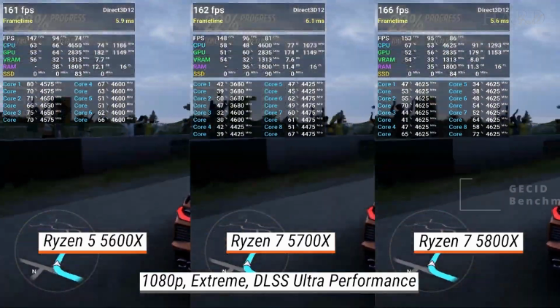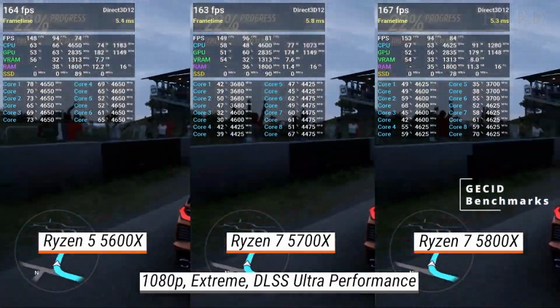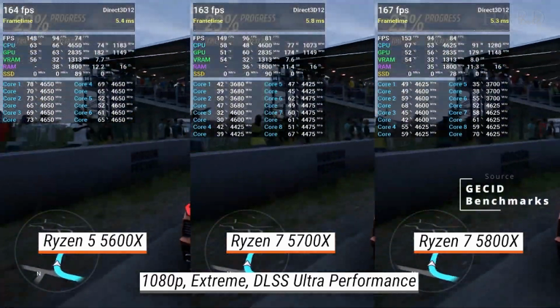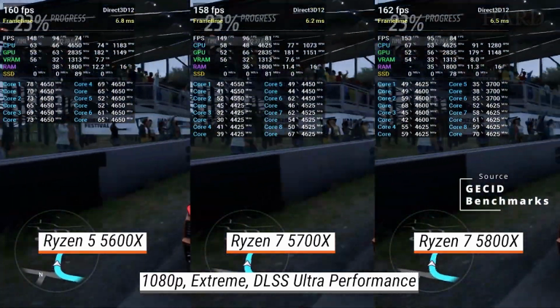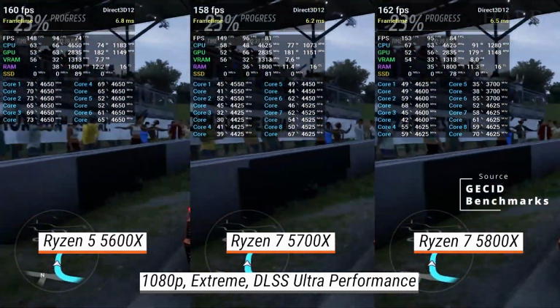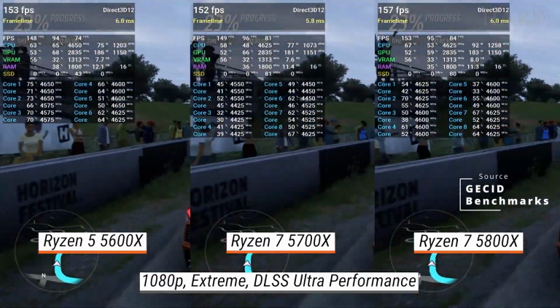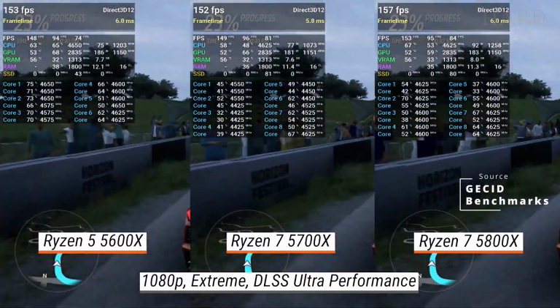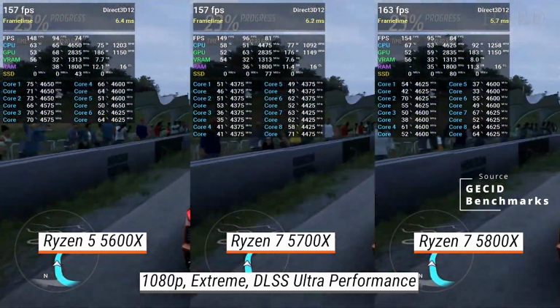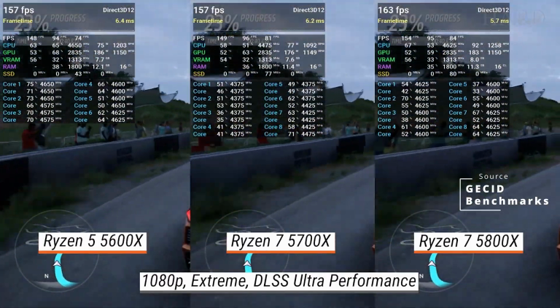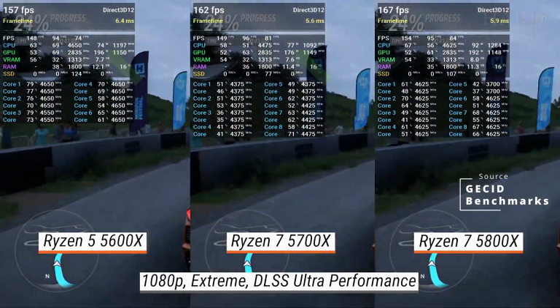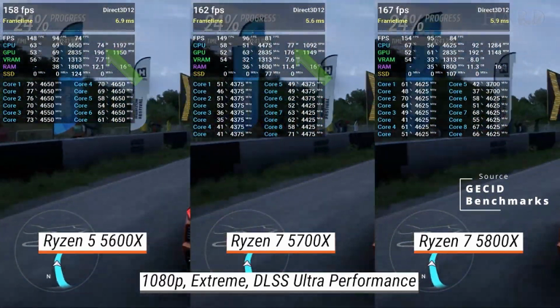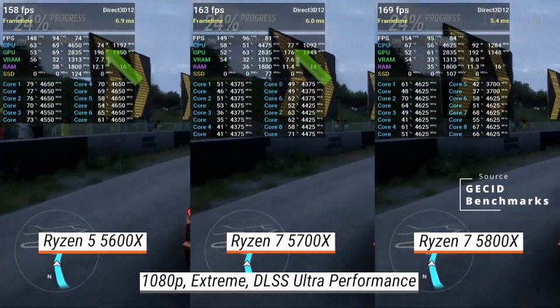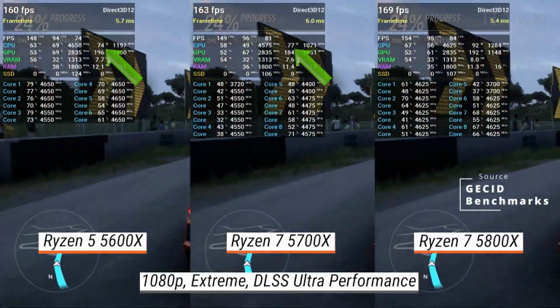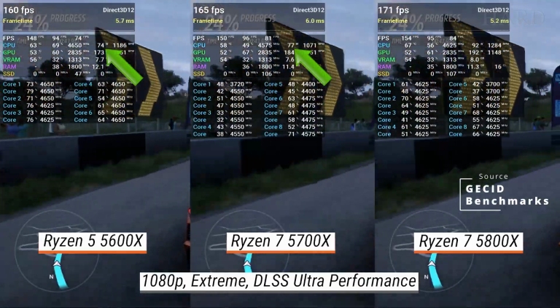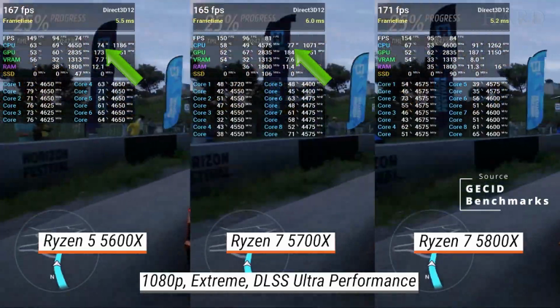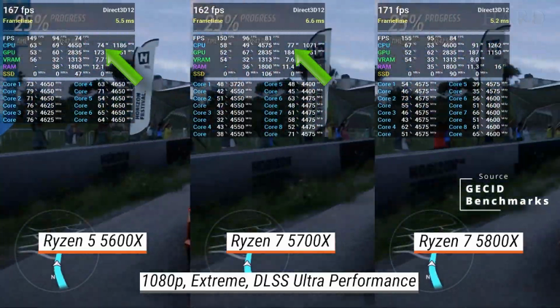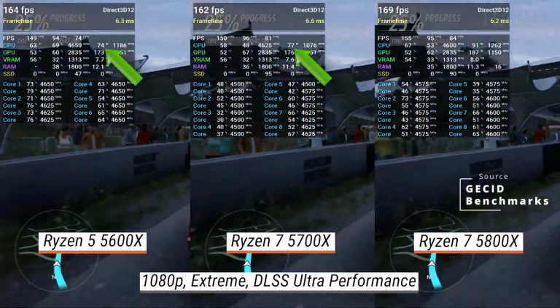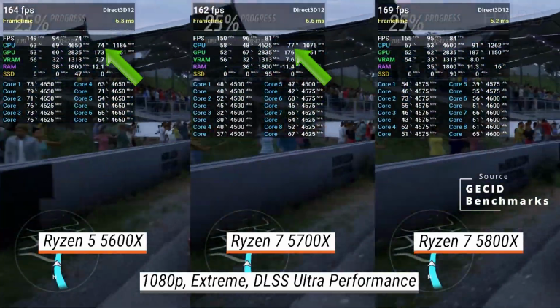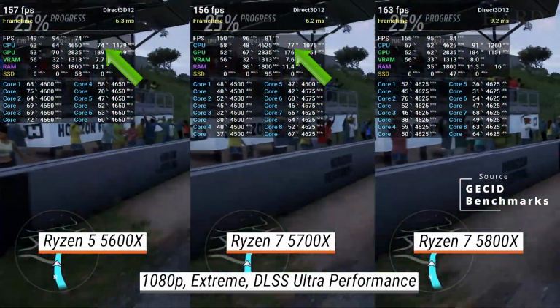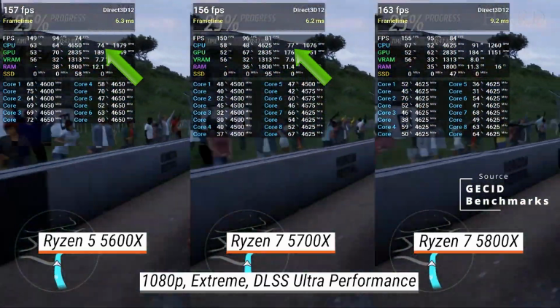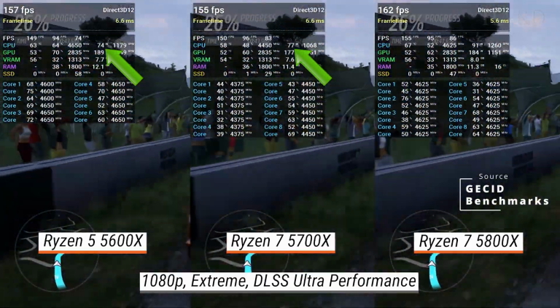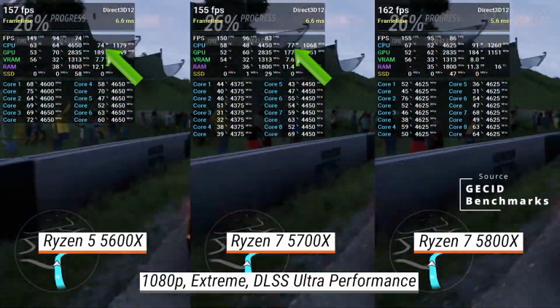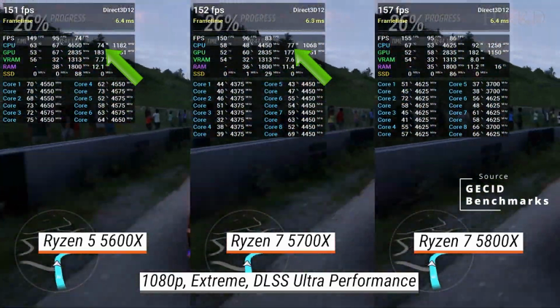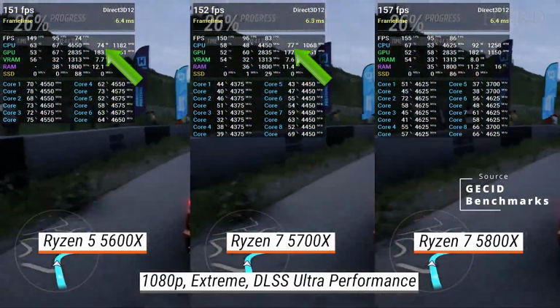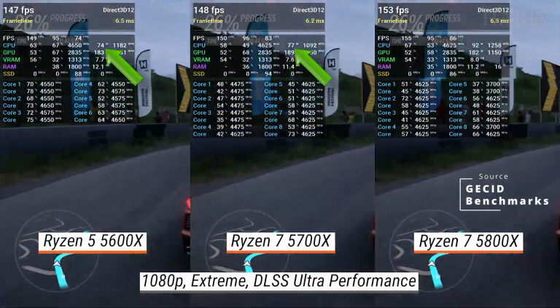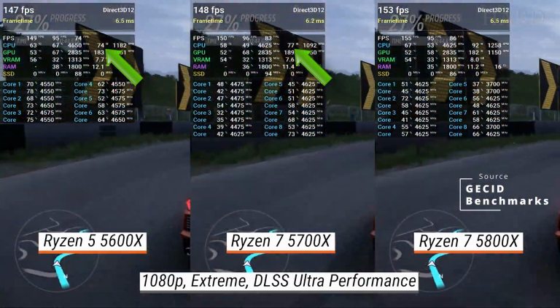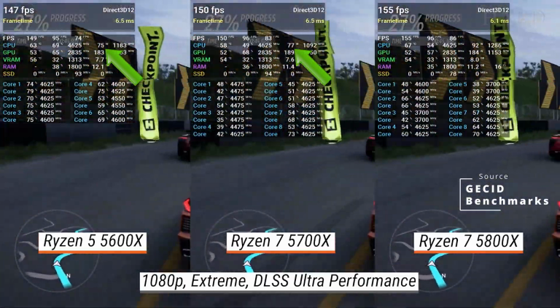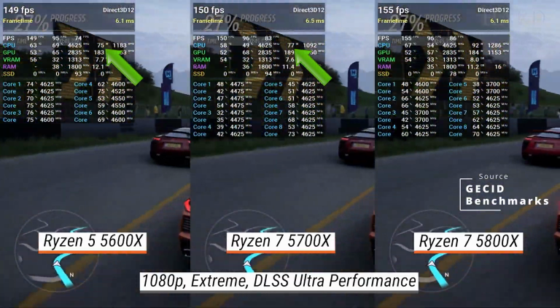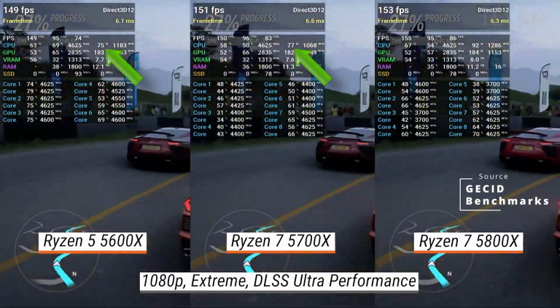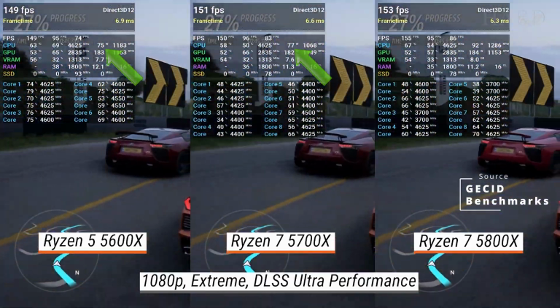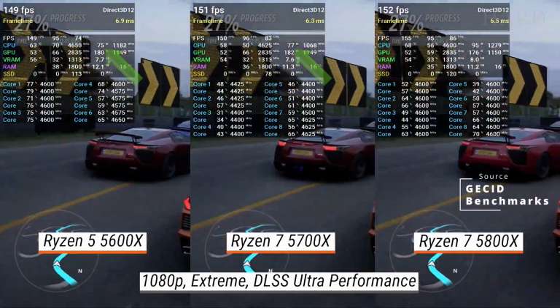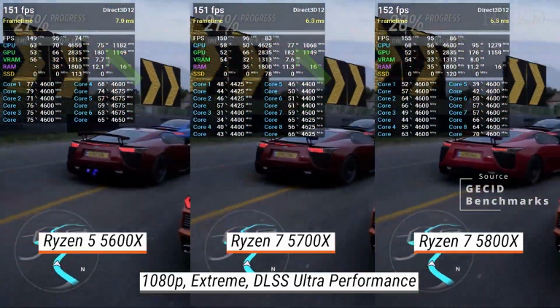As for power consumption, in games and benchmarks, it's very similar, as well as the temperatures of these processors.